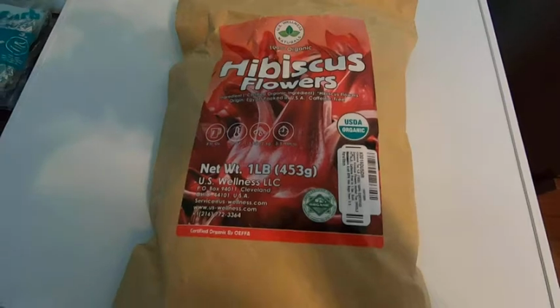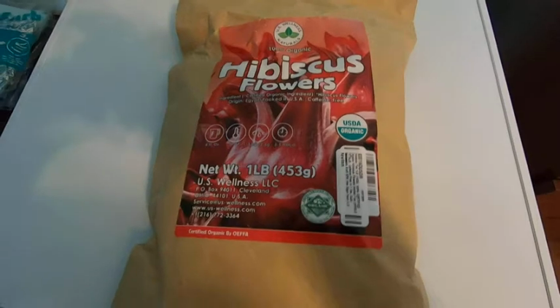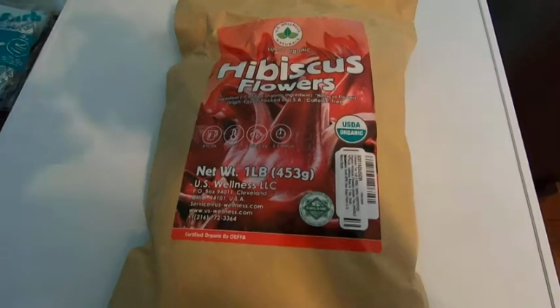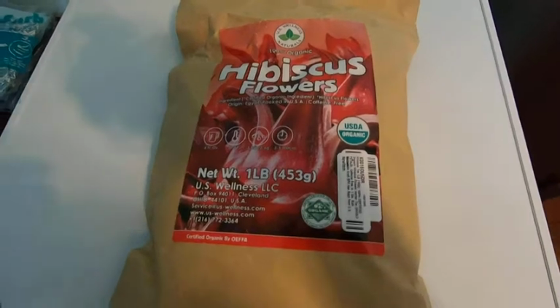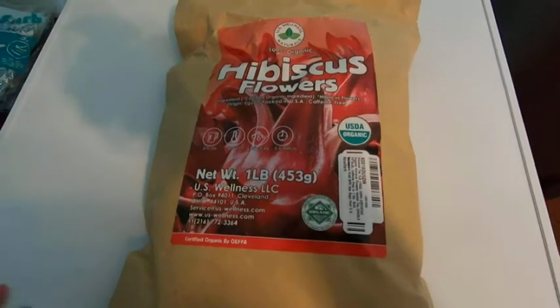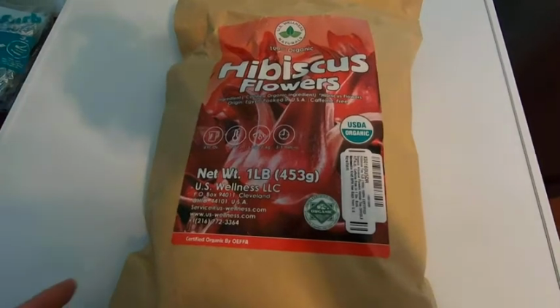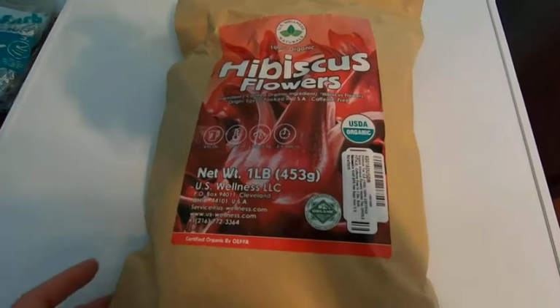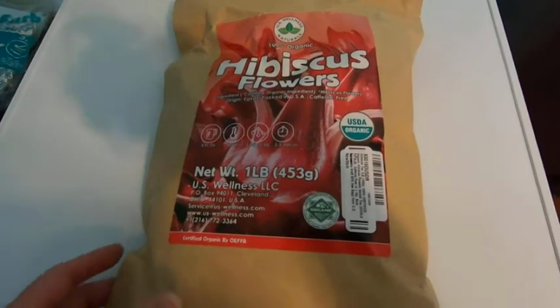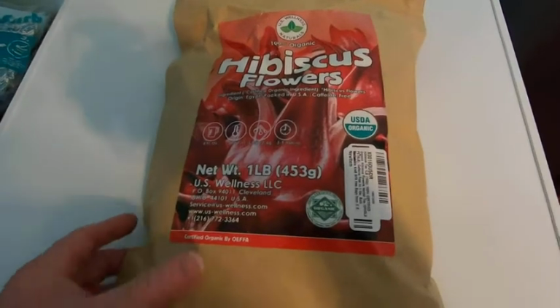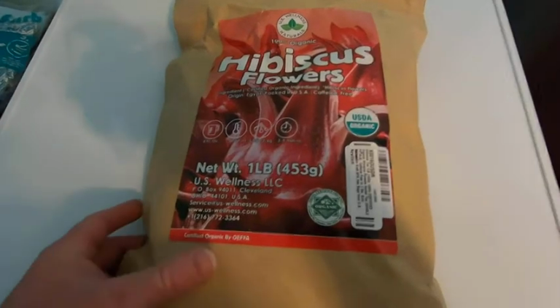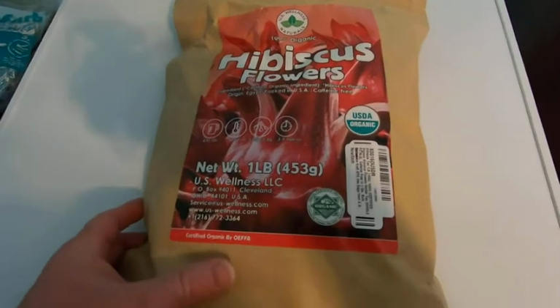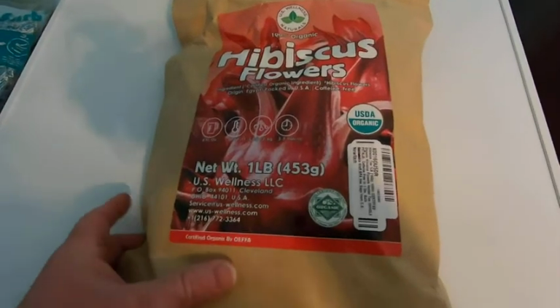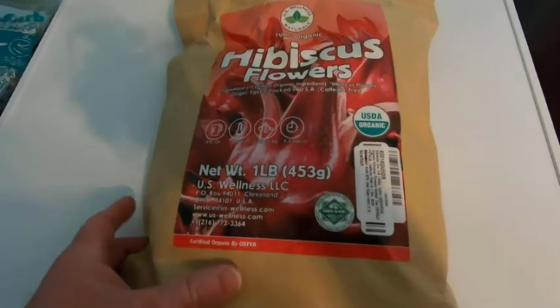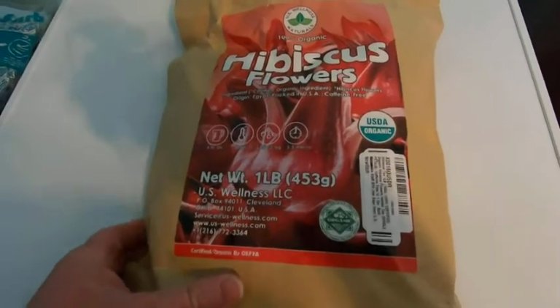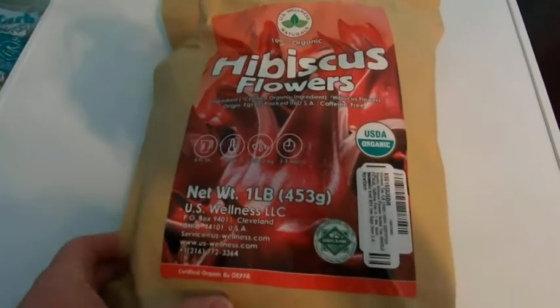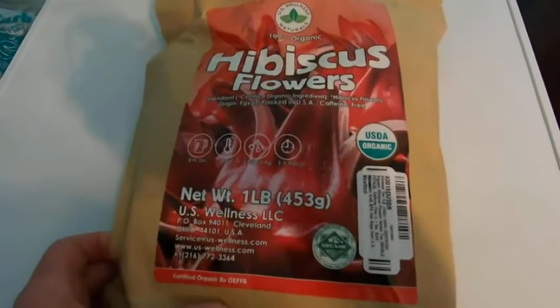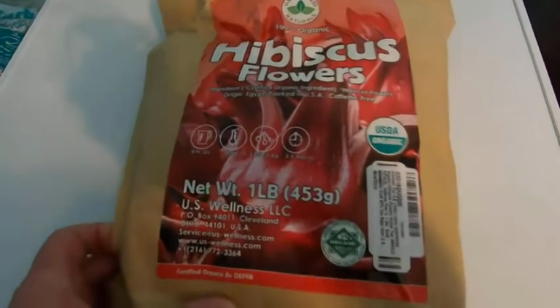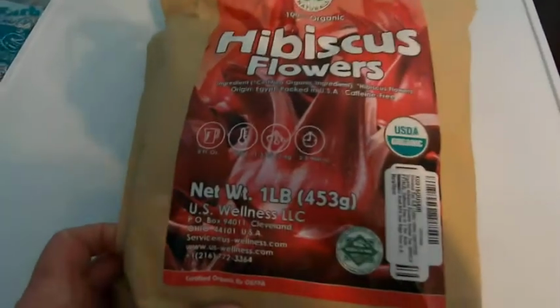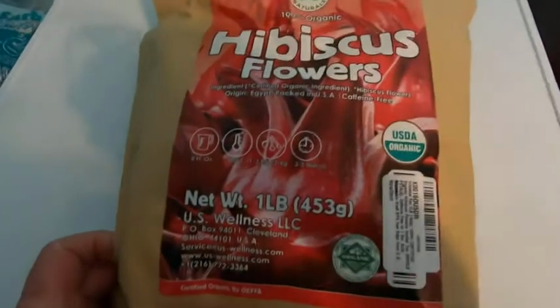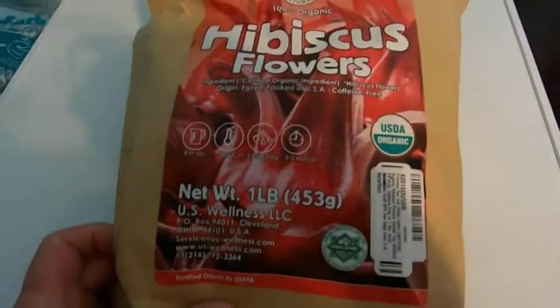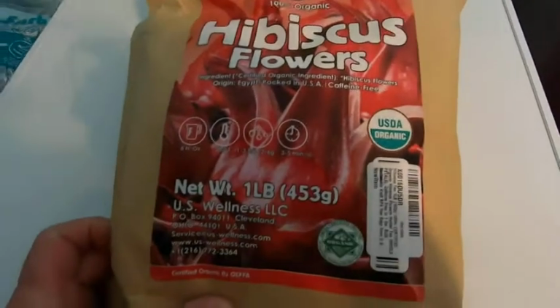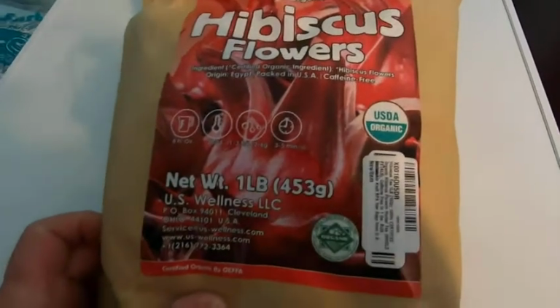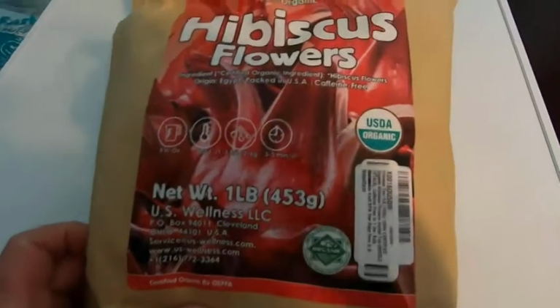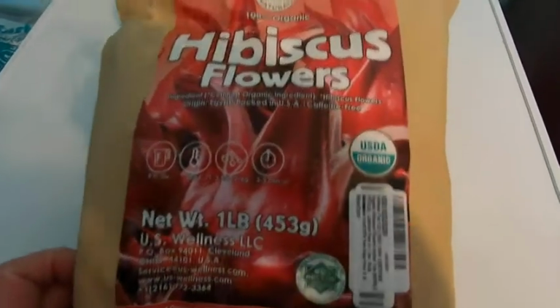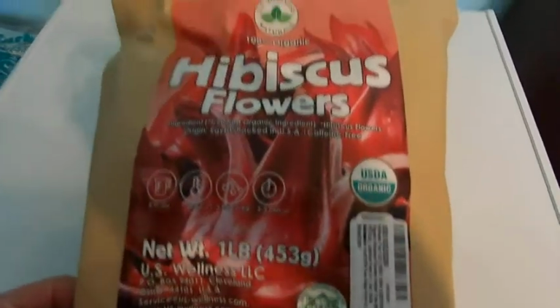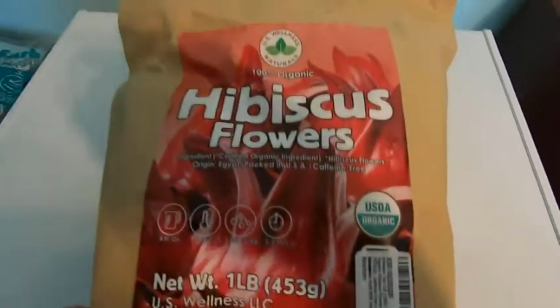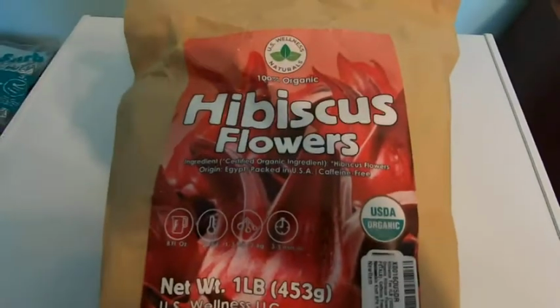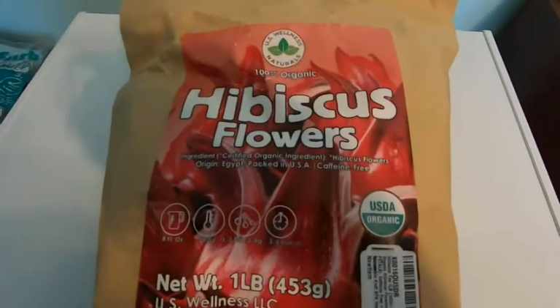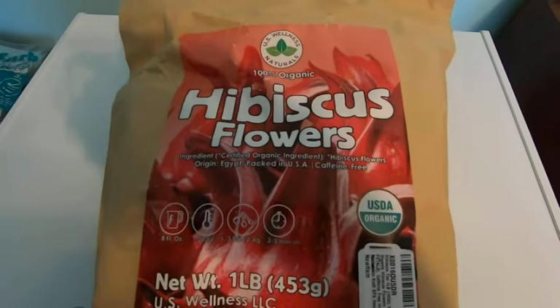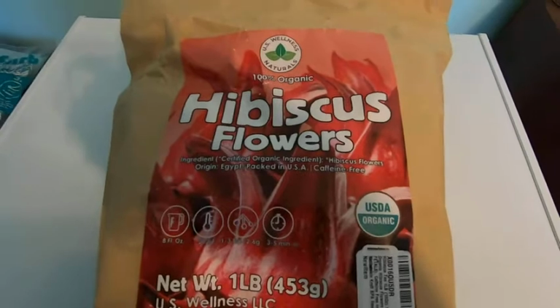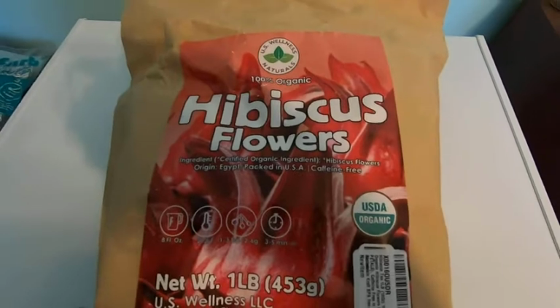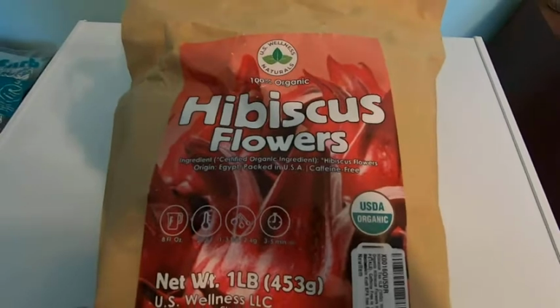This is a really good product, really easy to use. This is hibiscus flowers and this is organic.